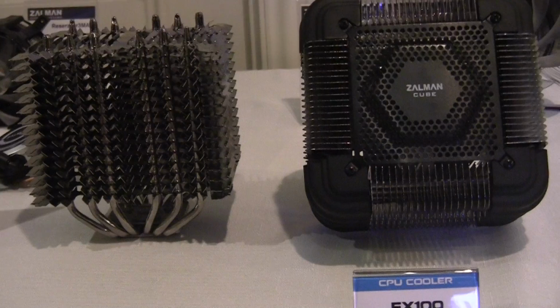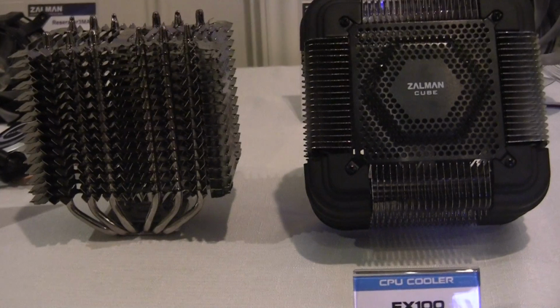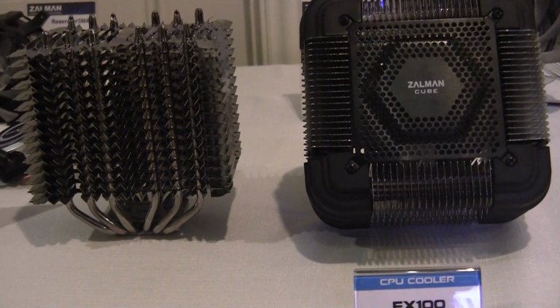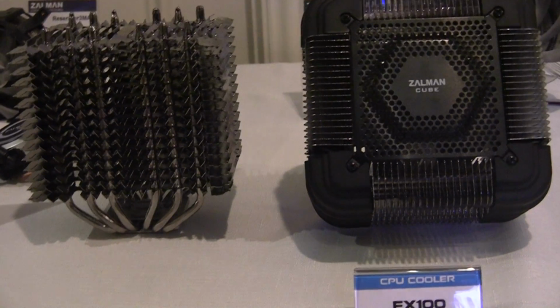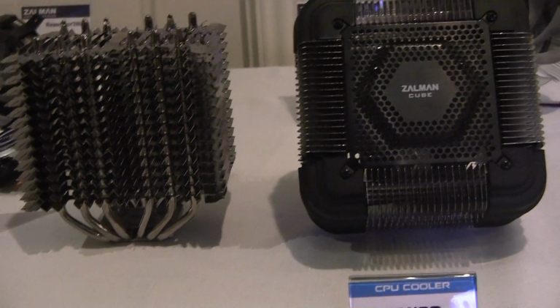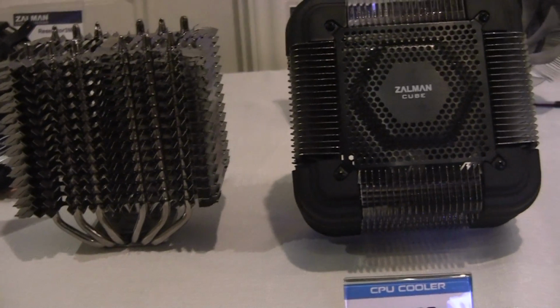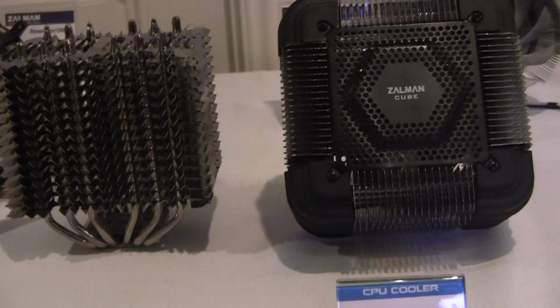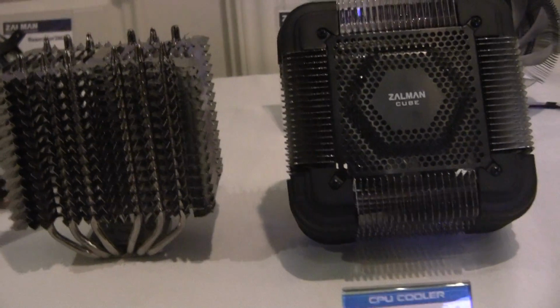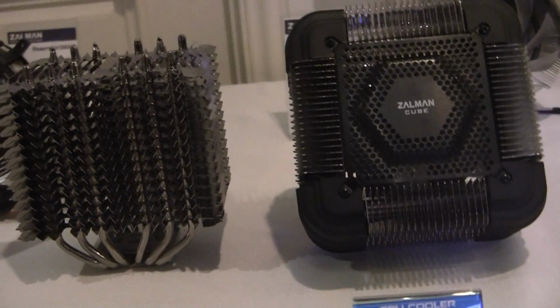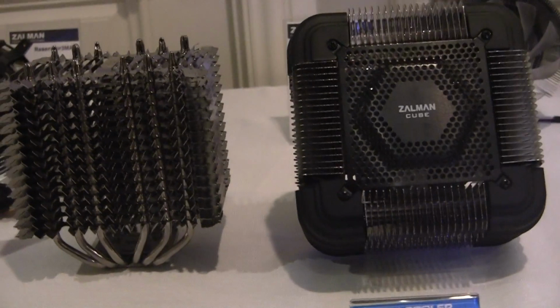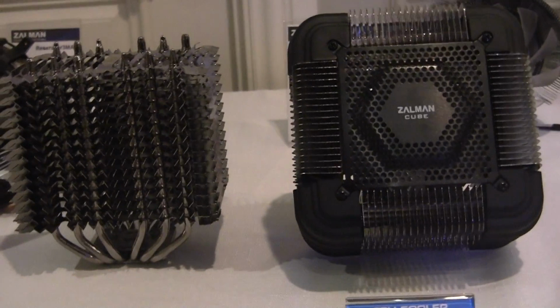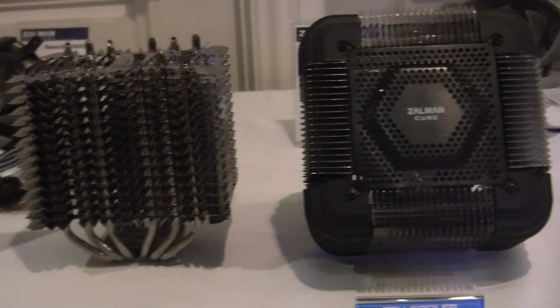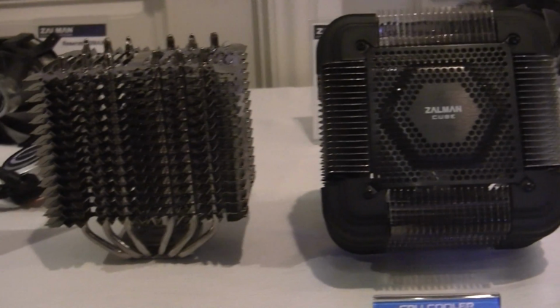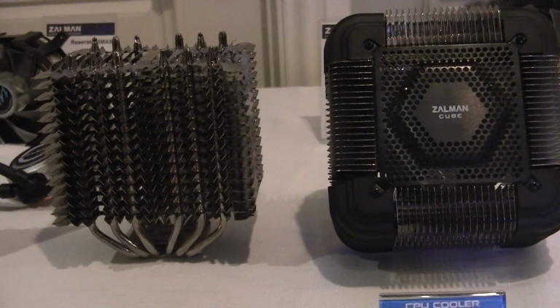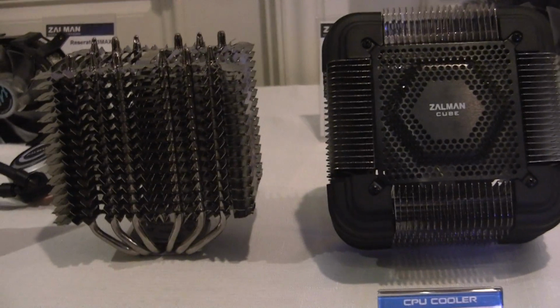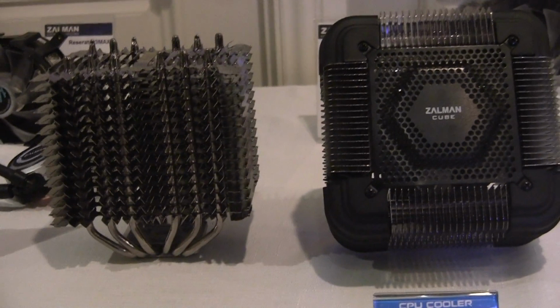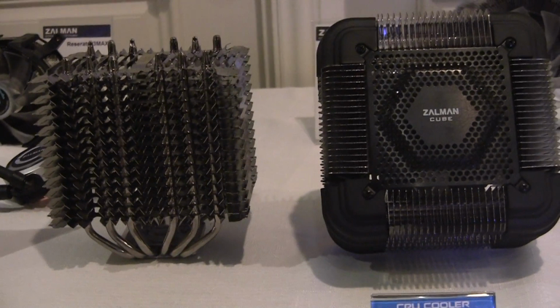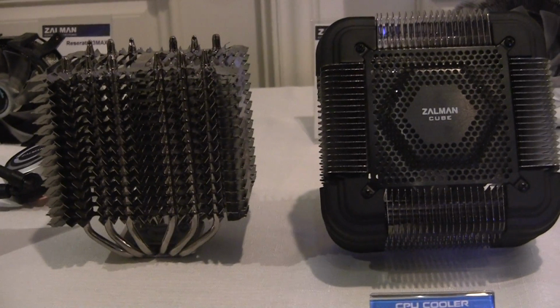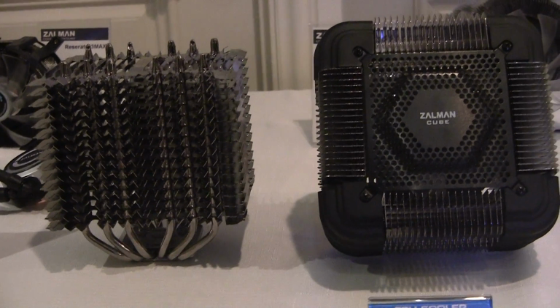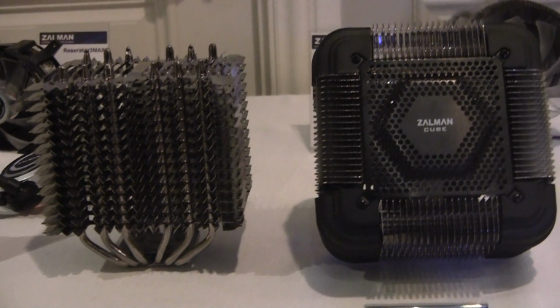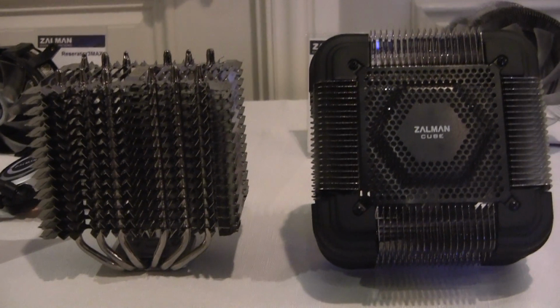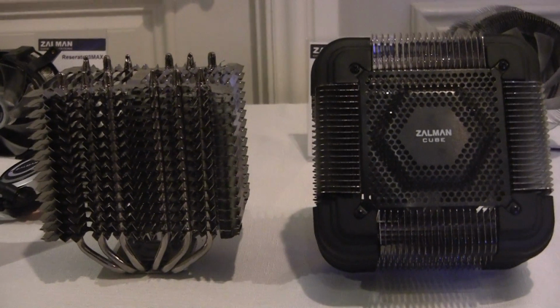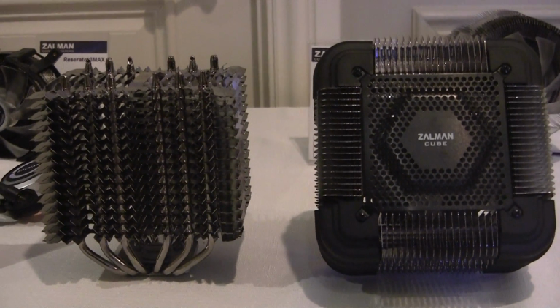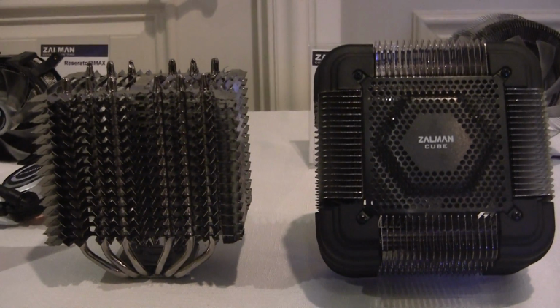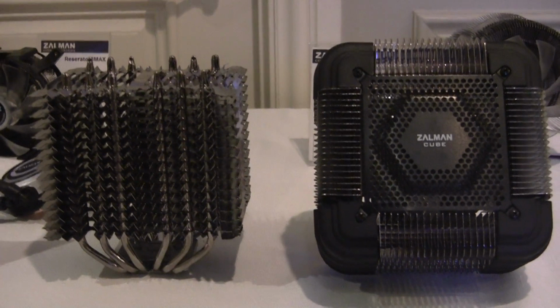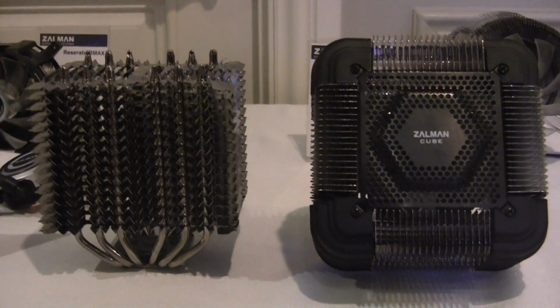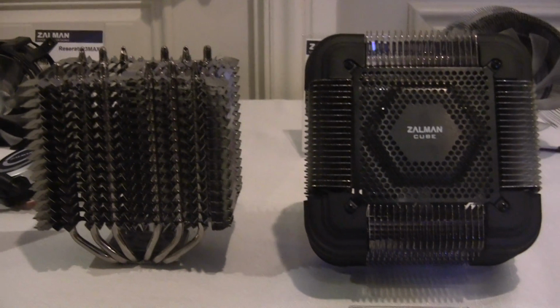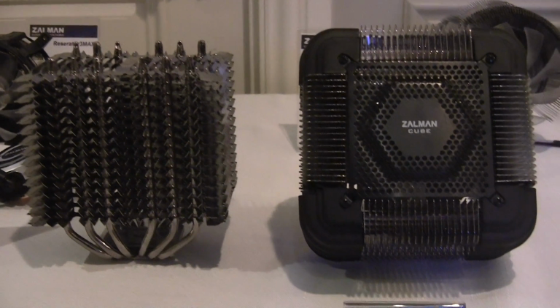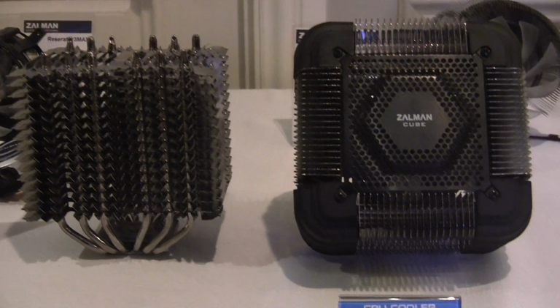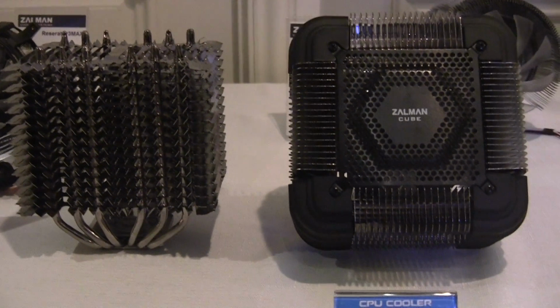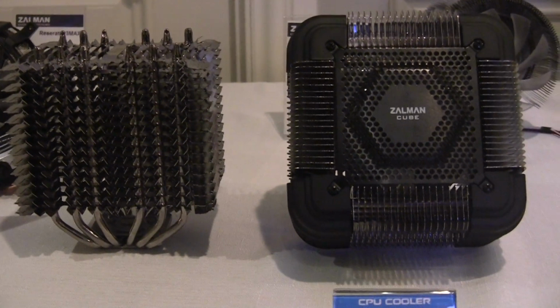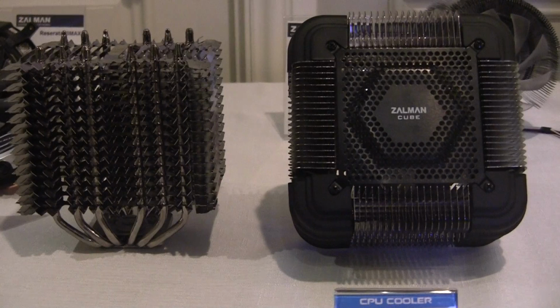Hi, this is Gordon. I'm with Maximum PC. We're at the Zalman CES 2014 suite checking out some of their new hardware.